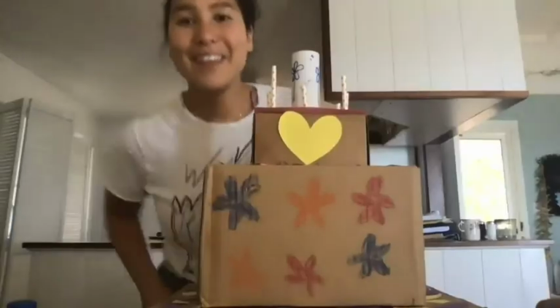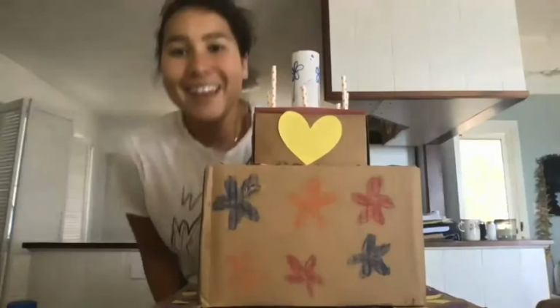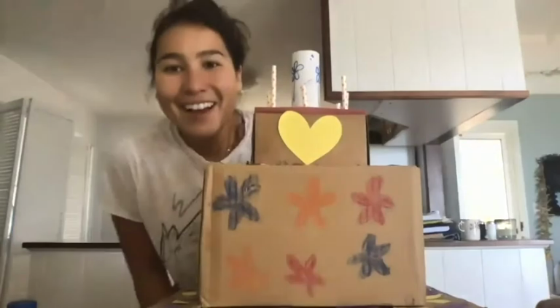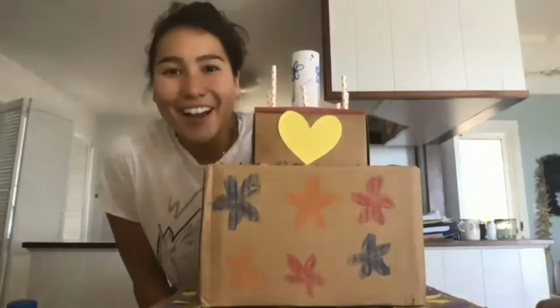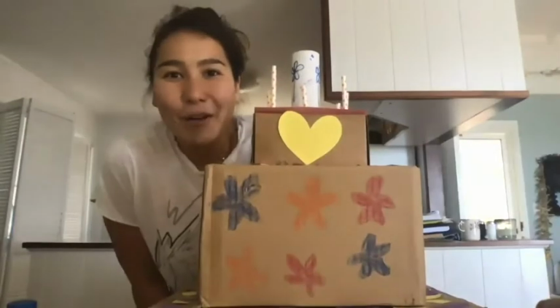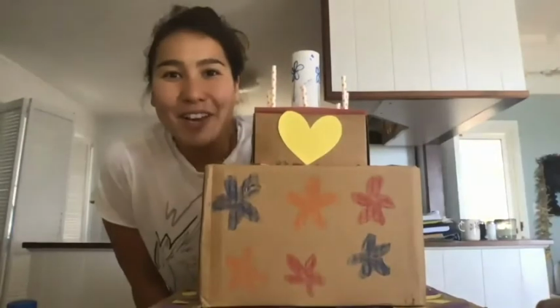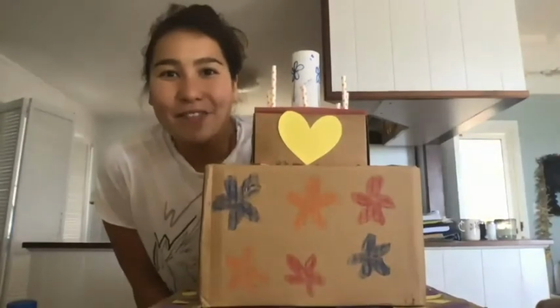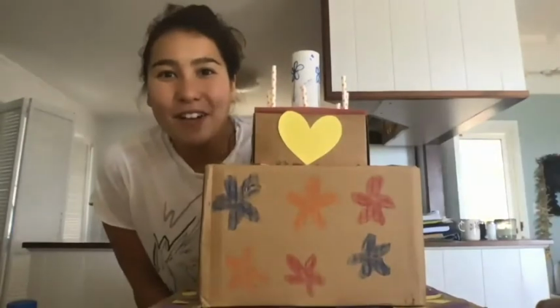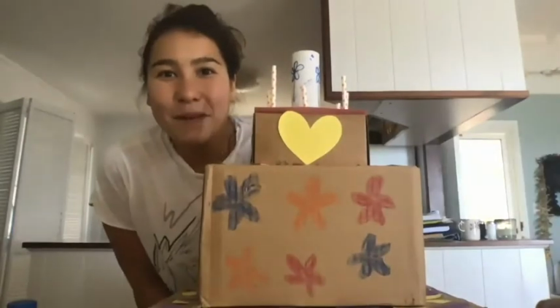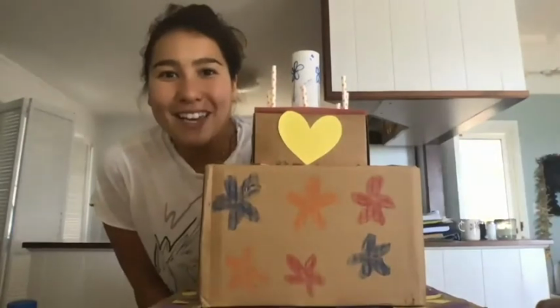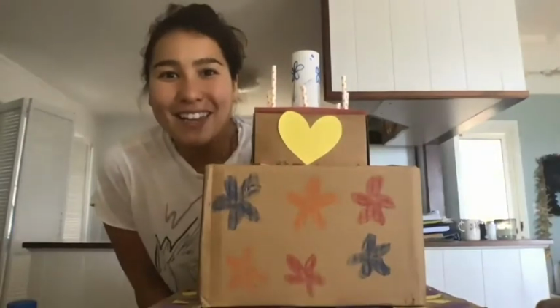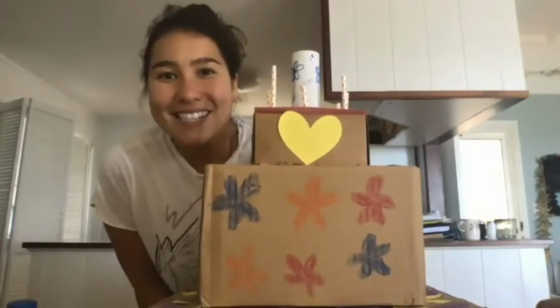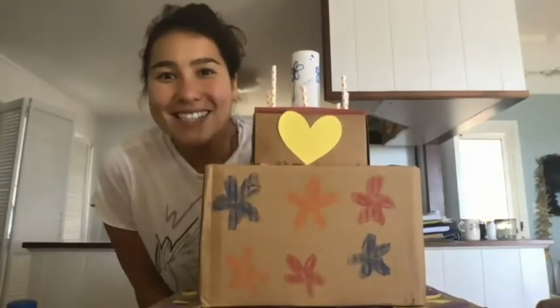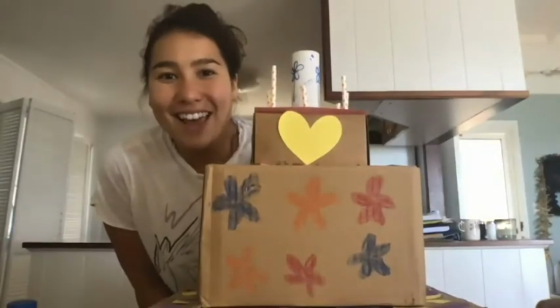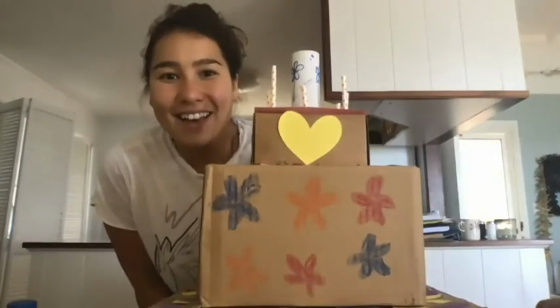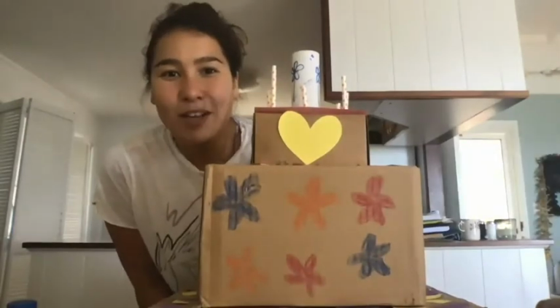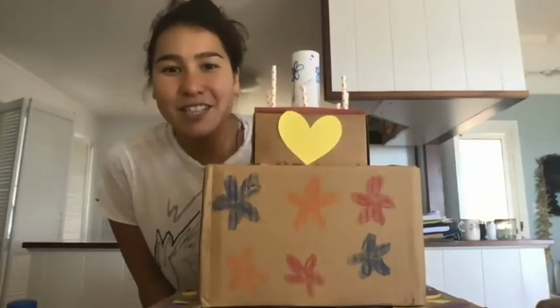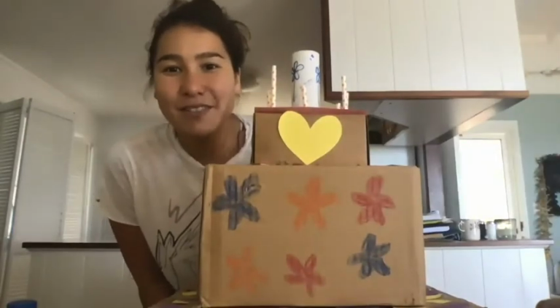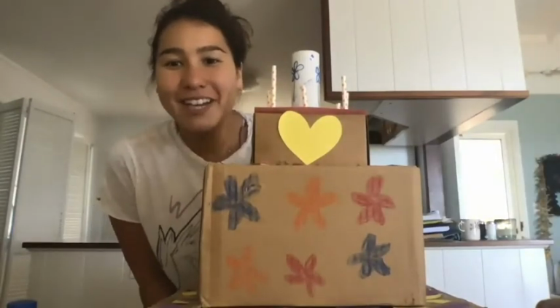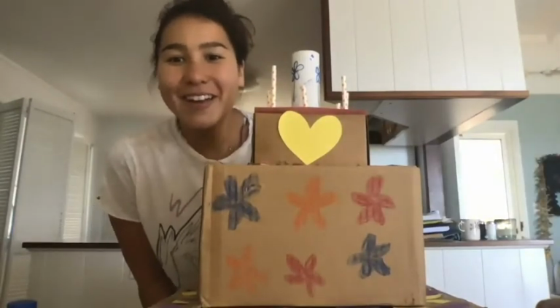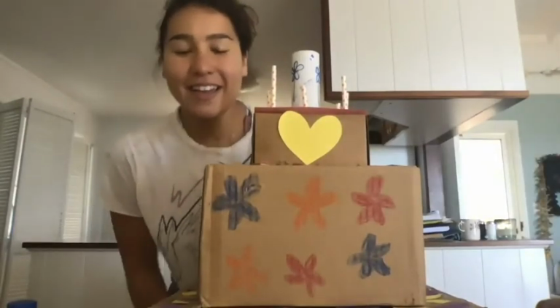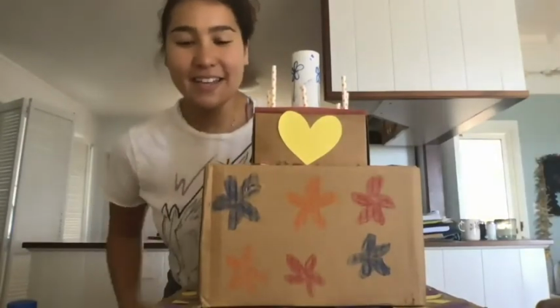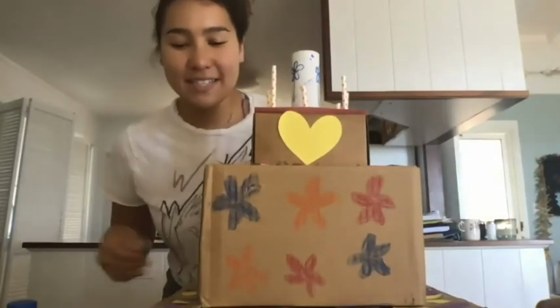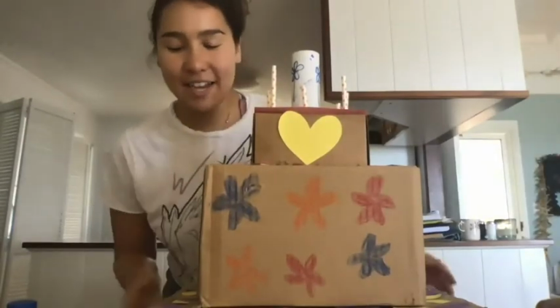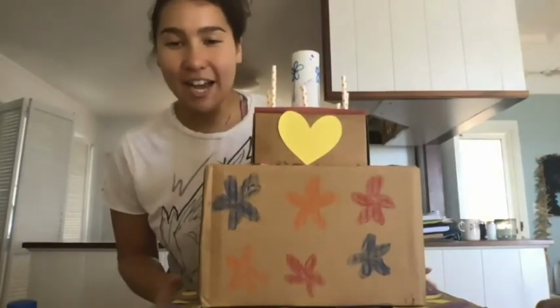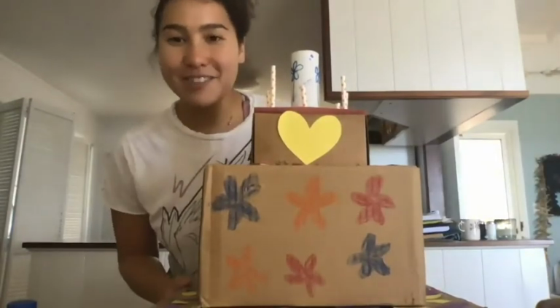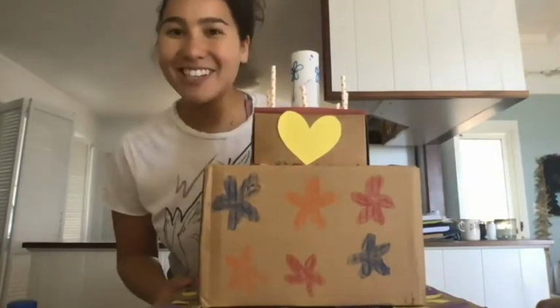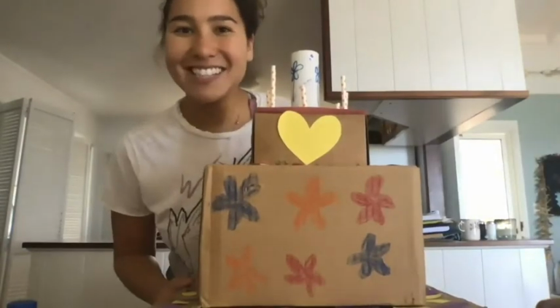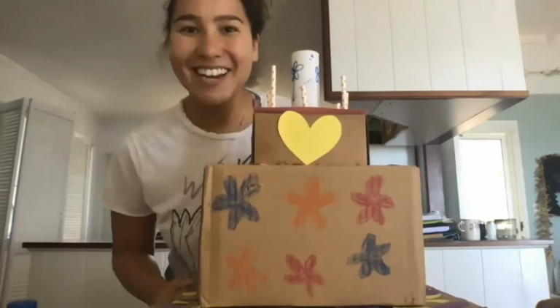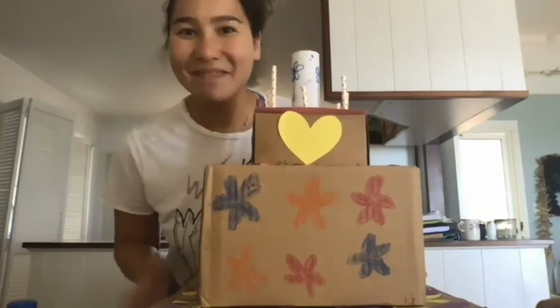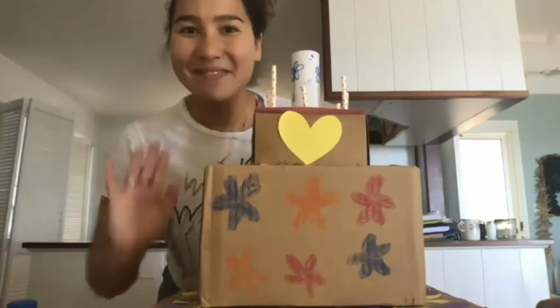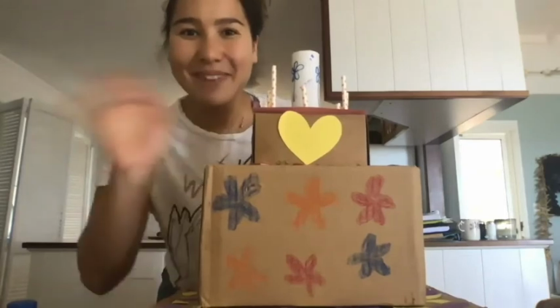I hope you had fun making this and watching the video, and I will see you next time. Bye!